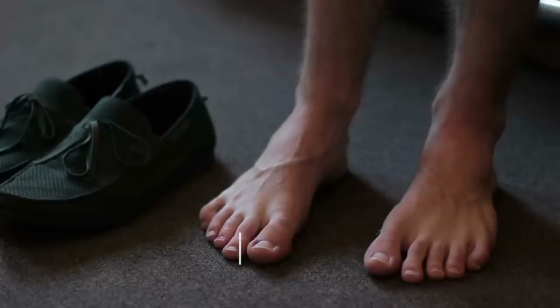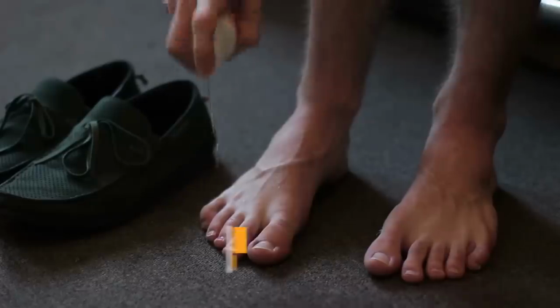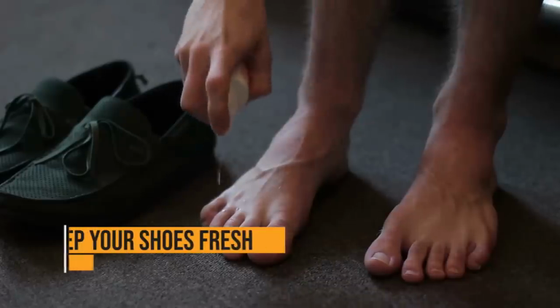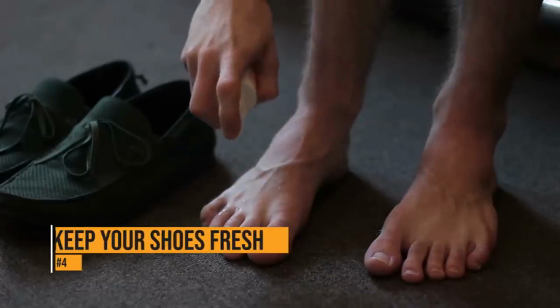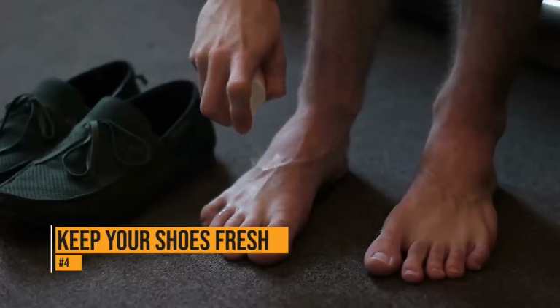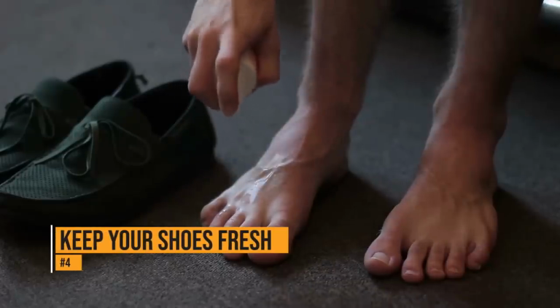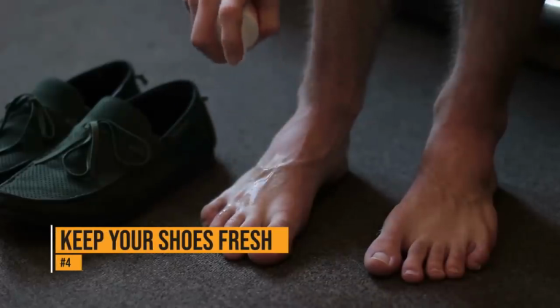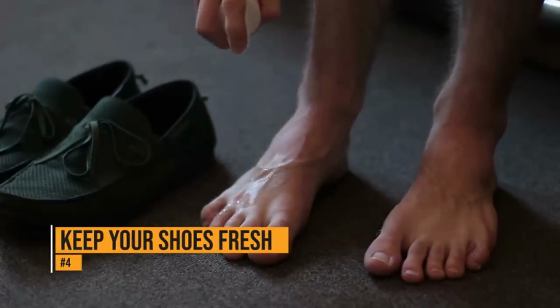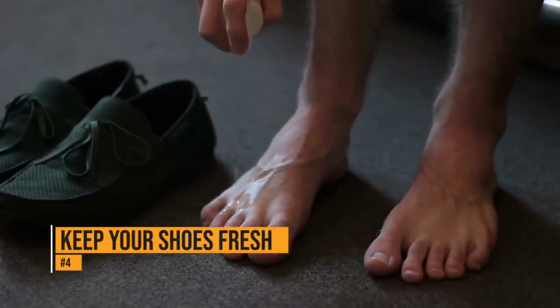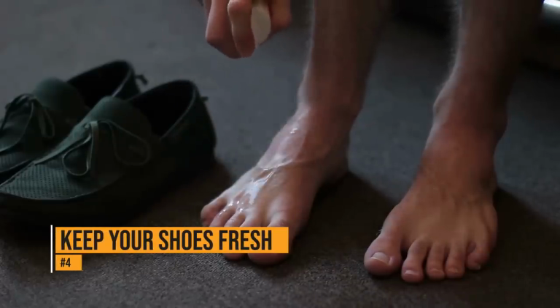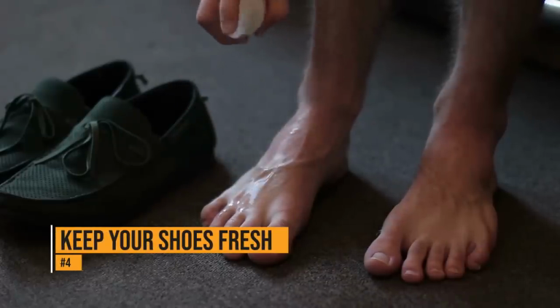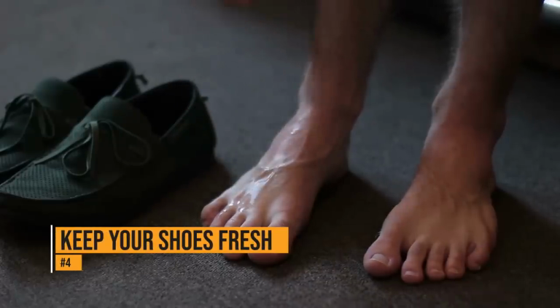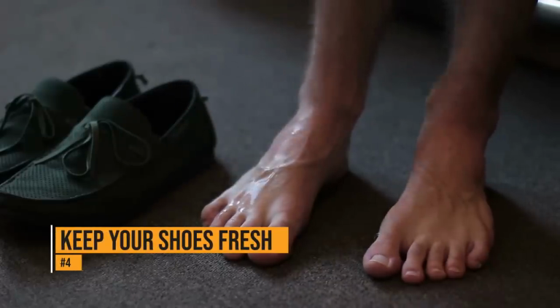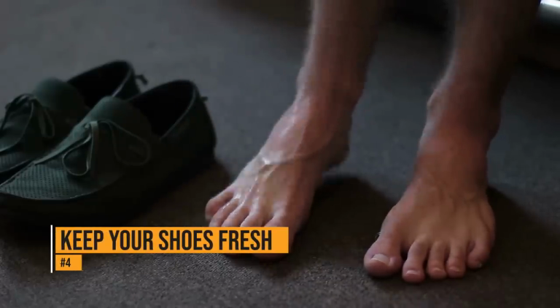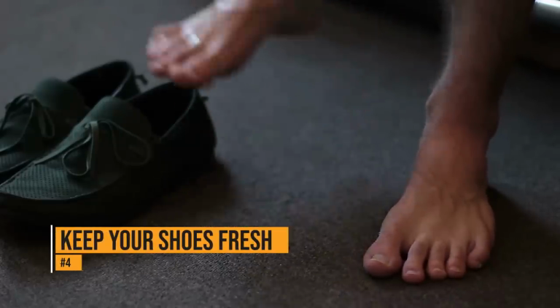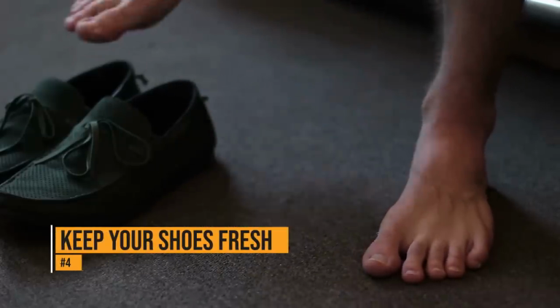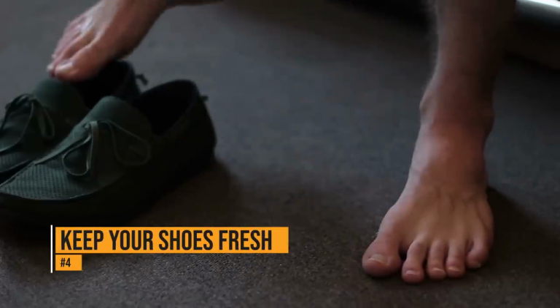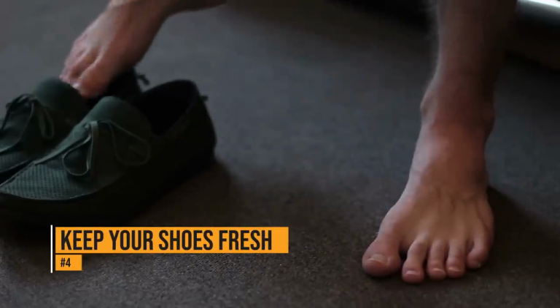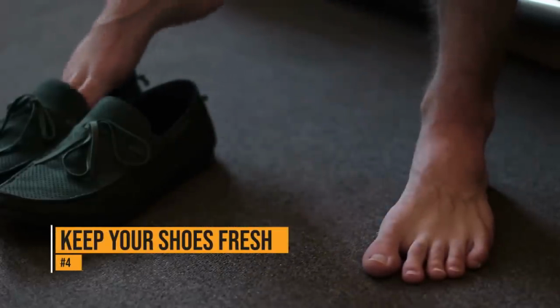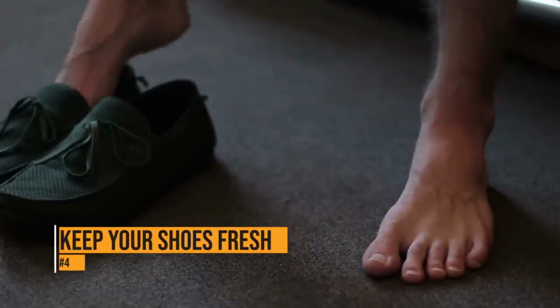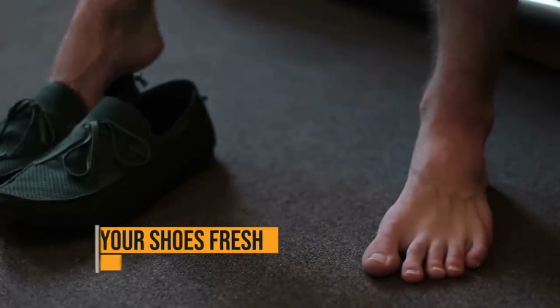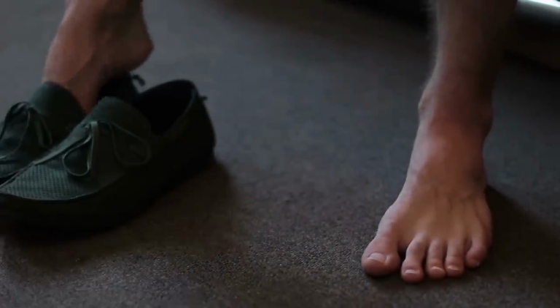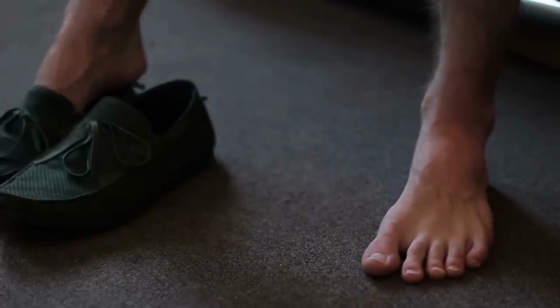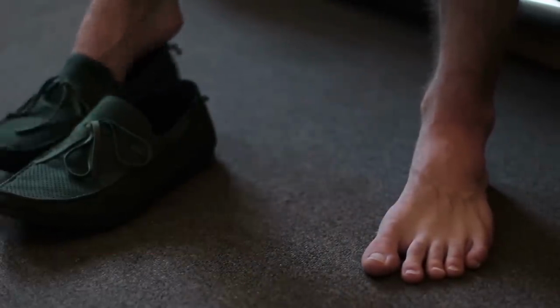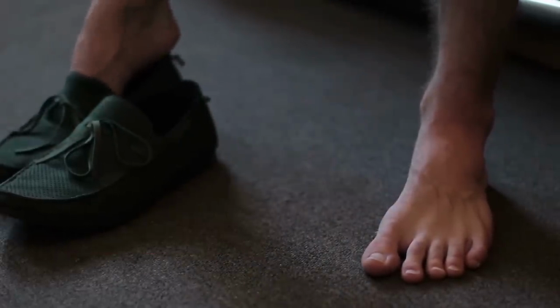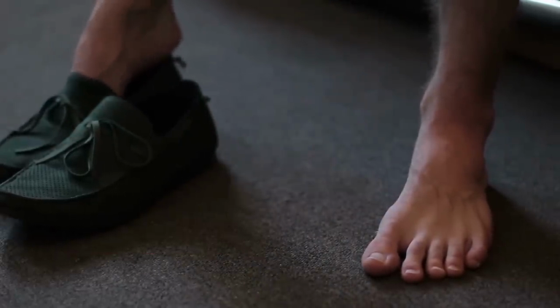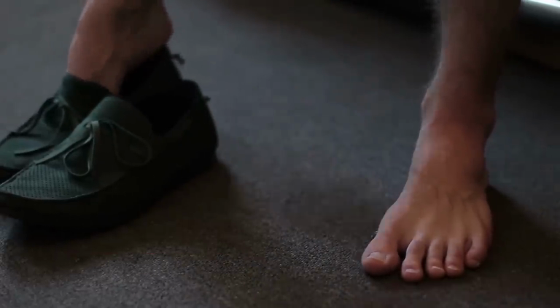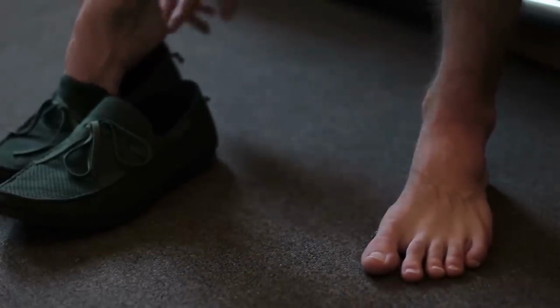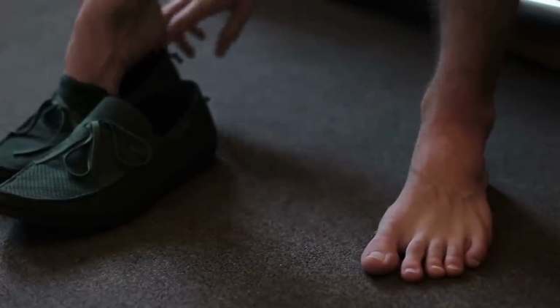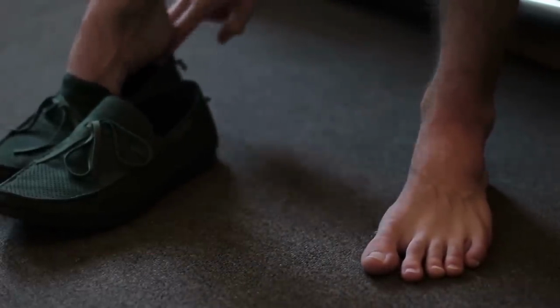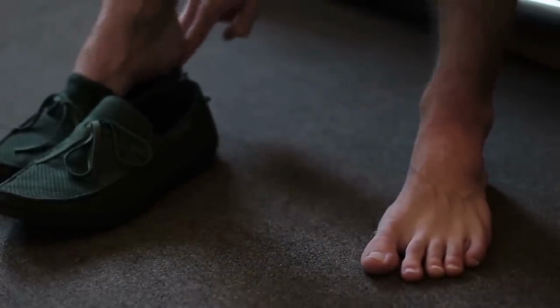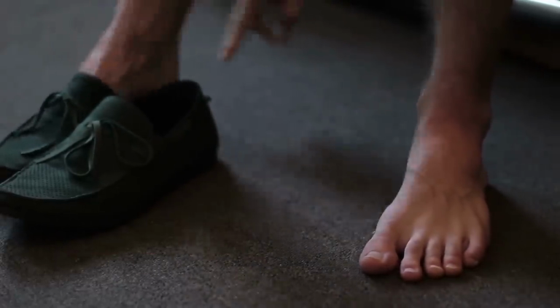If your shoes are starting to smell, put dryer sheets in them when you take them off. They'll absorb the sweat and nasty odors, leaving a fresh scent behind.